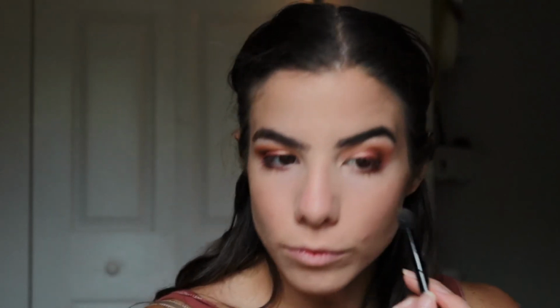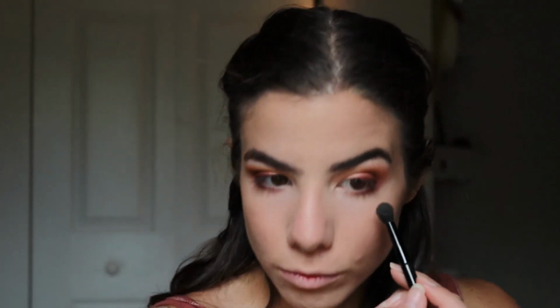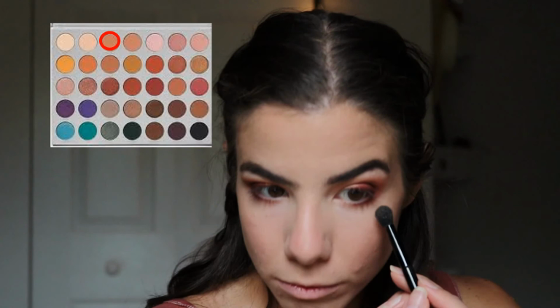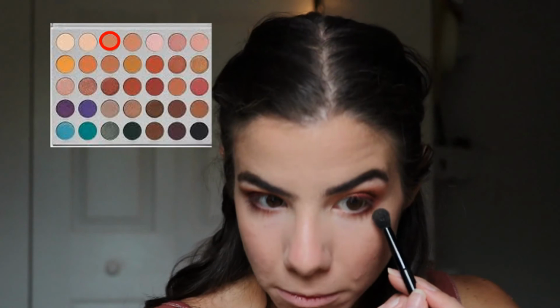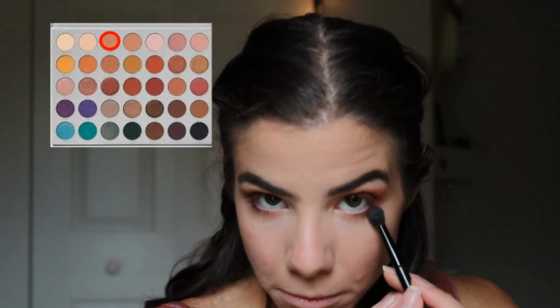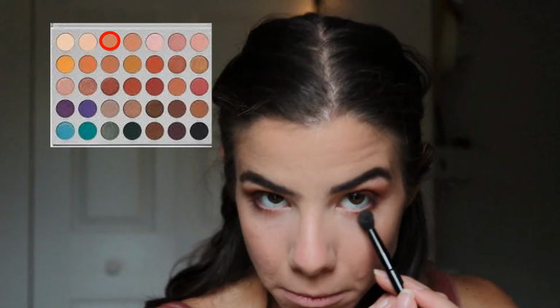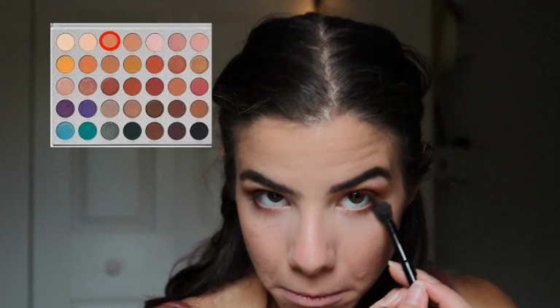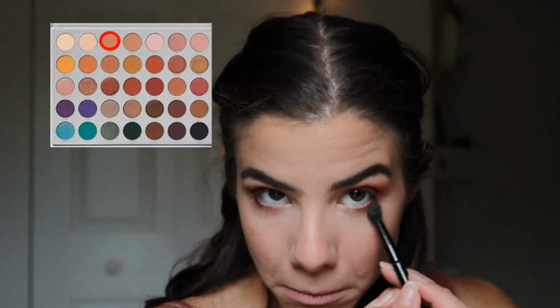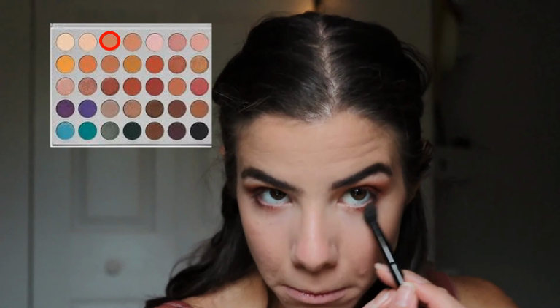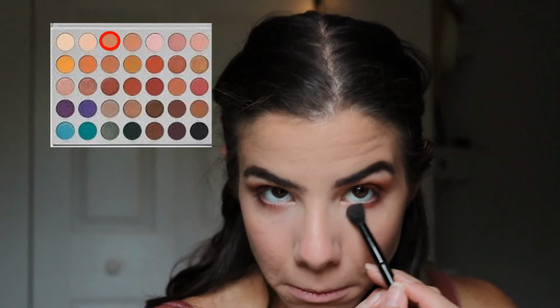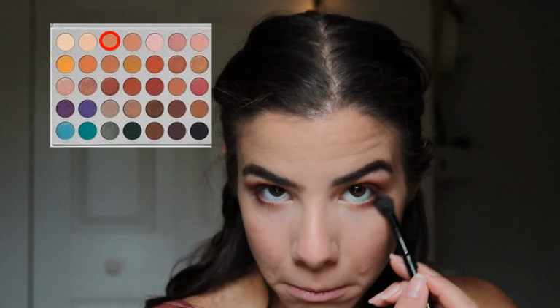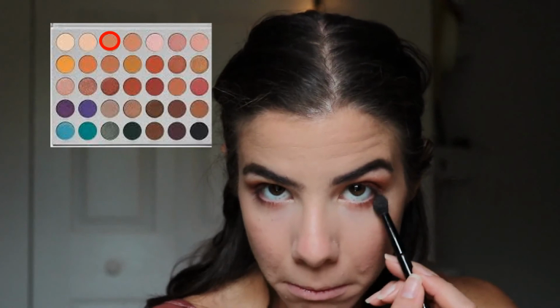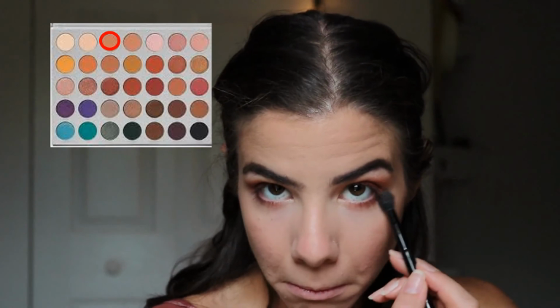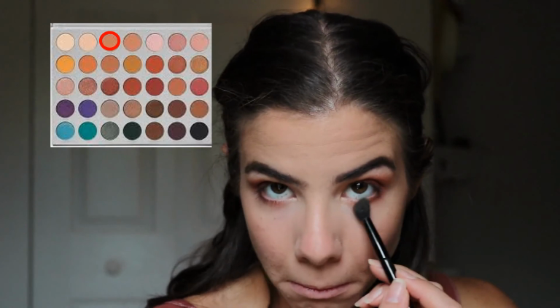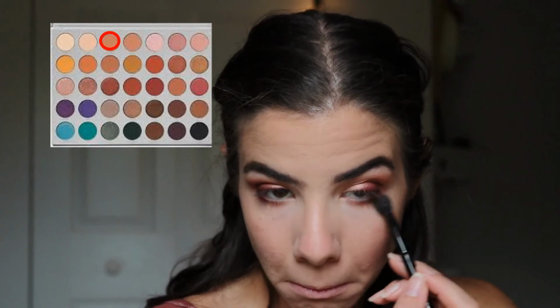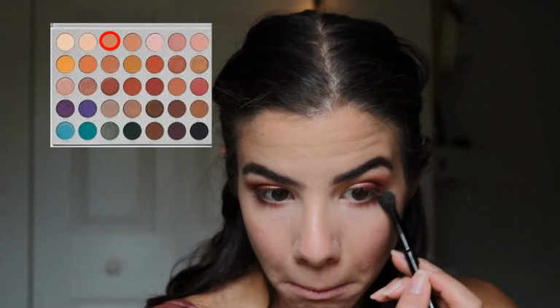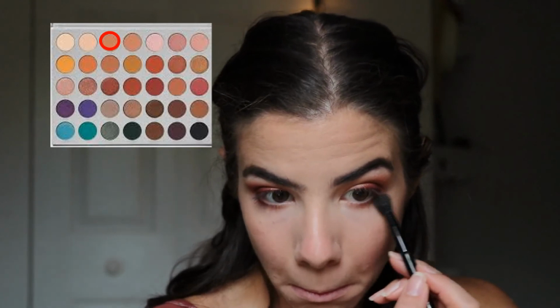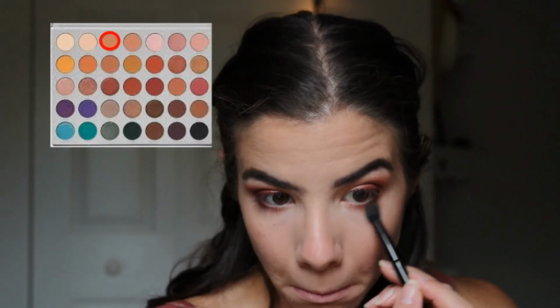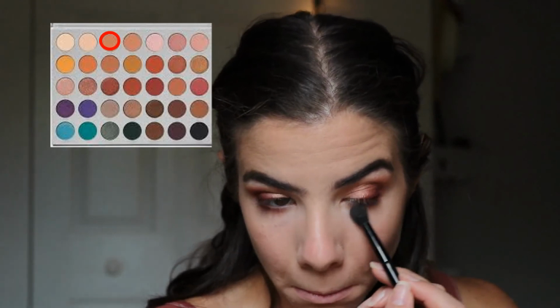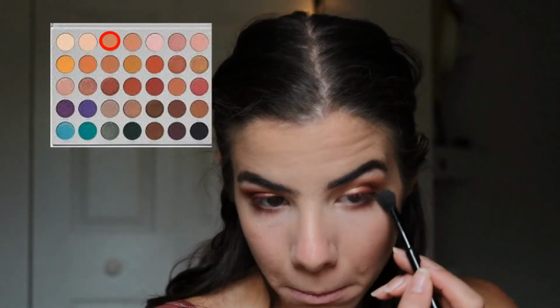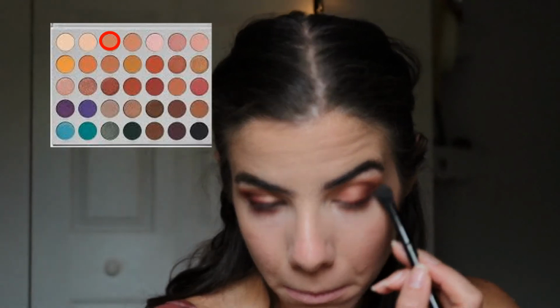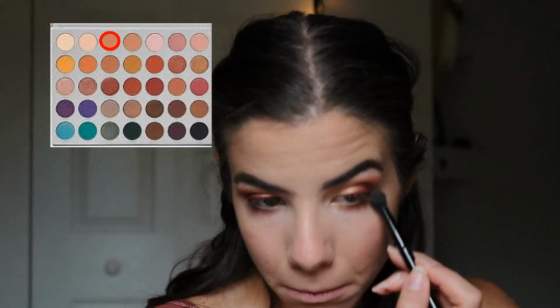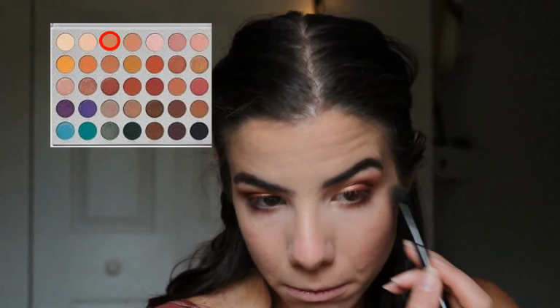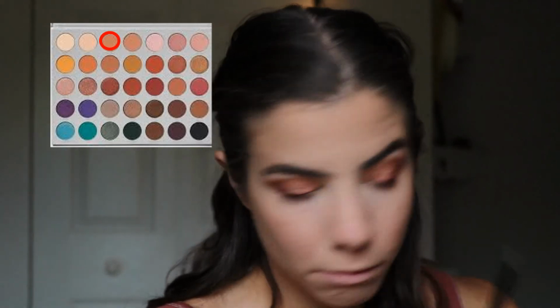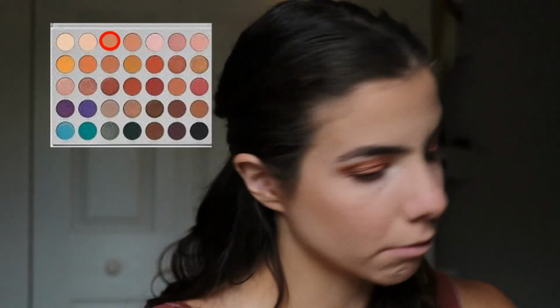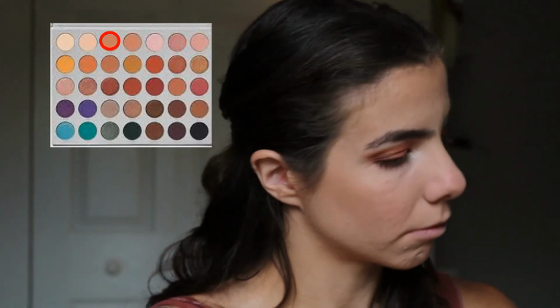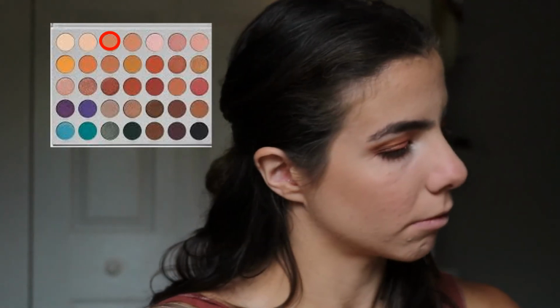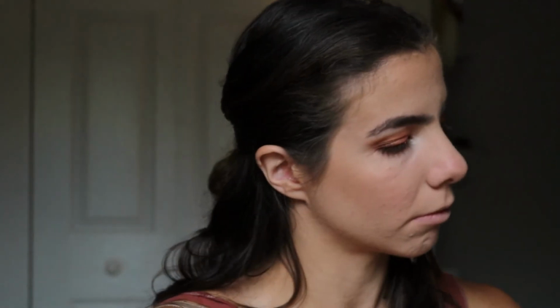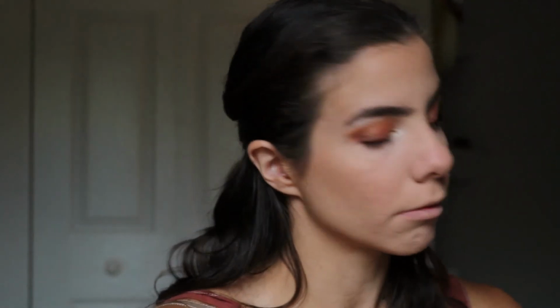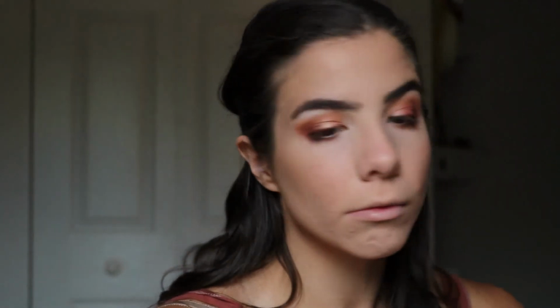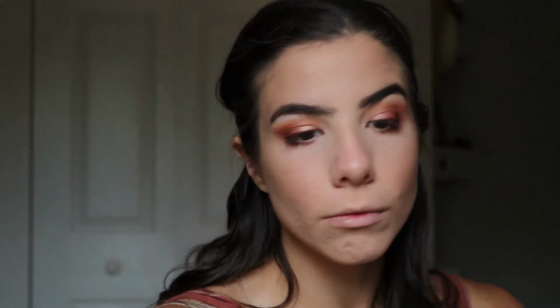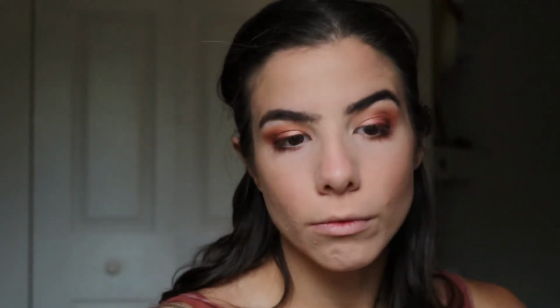Using the same fluffy brush, I'm taking Silk Creme and blending it just under Jax.